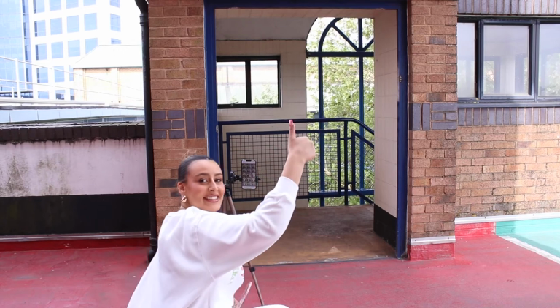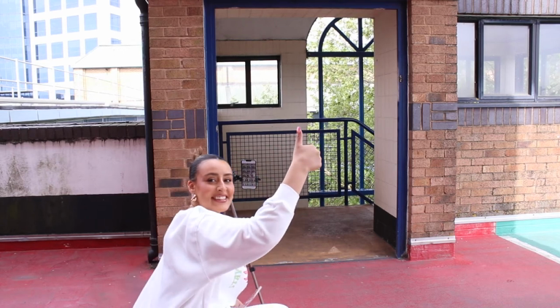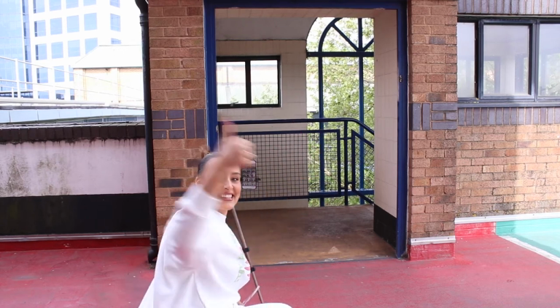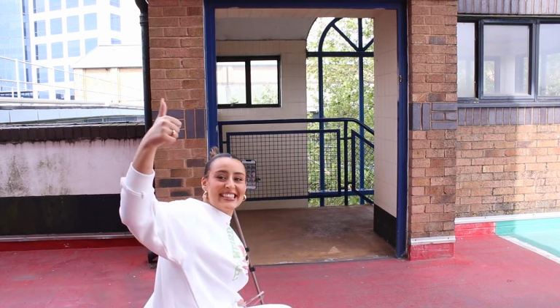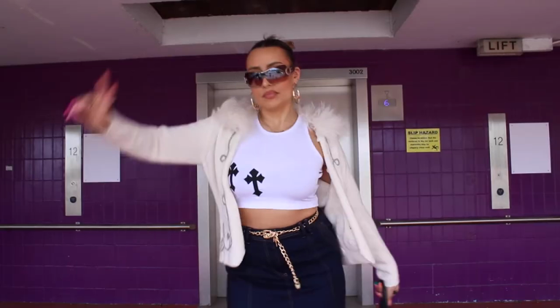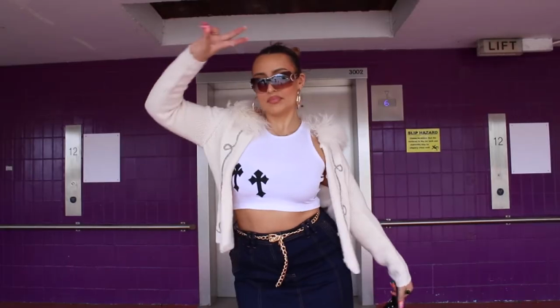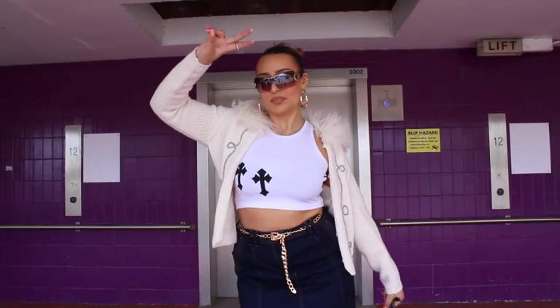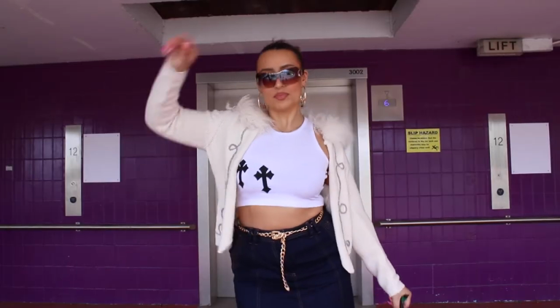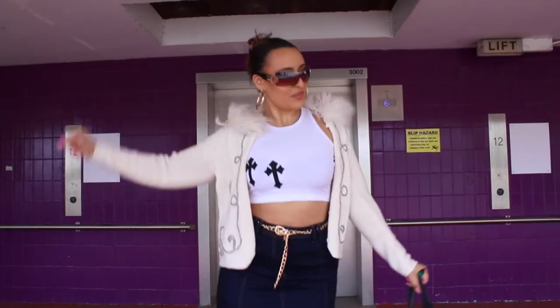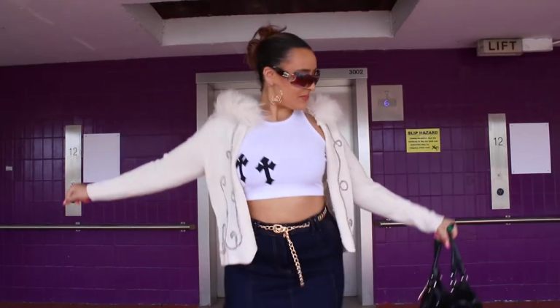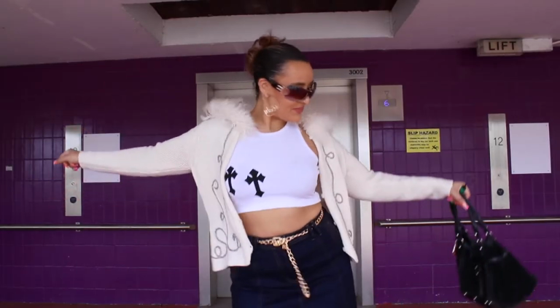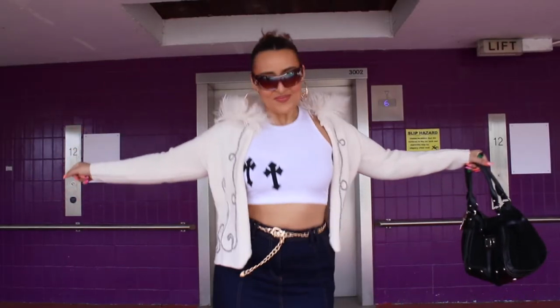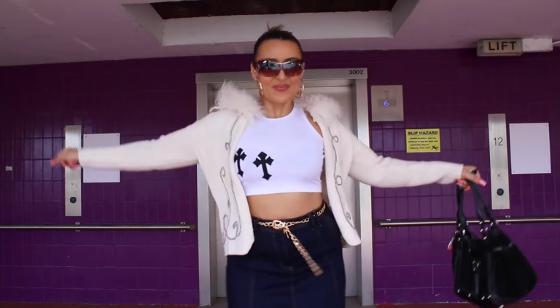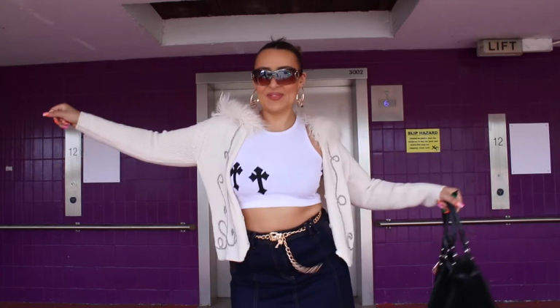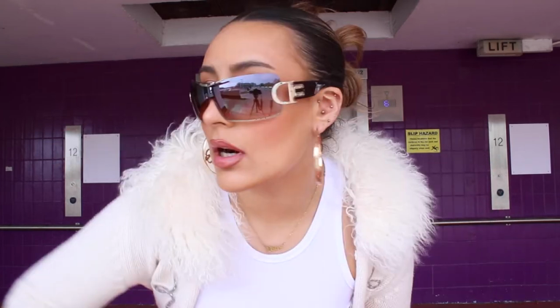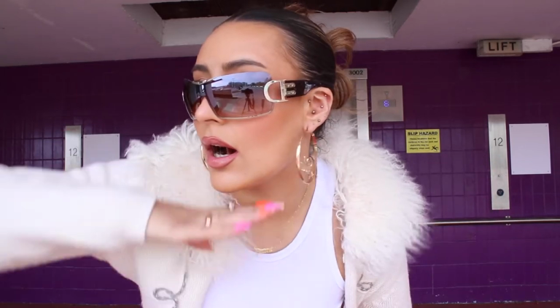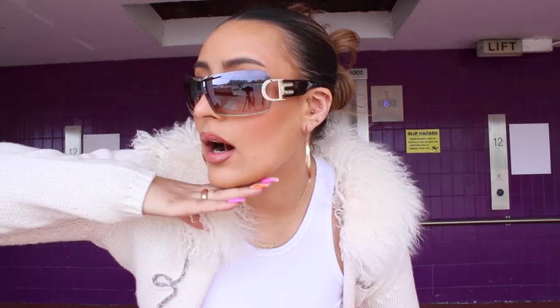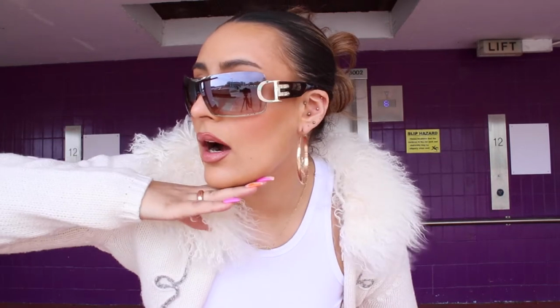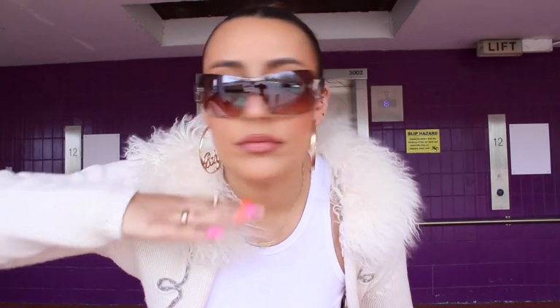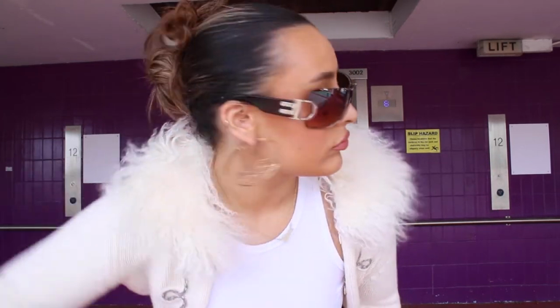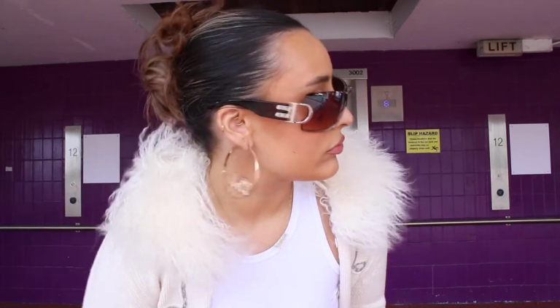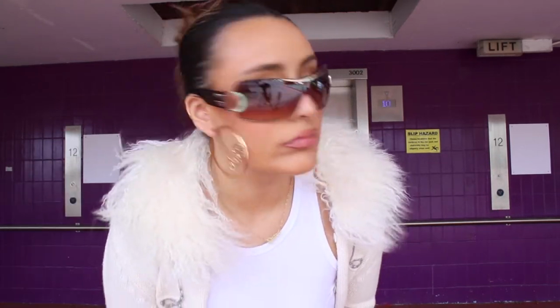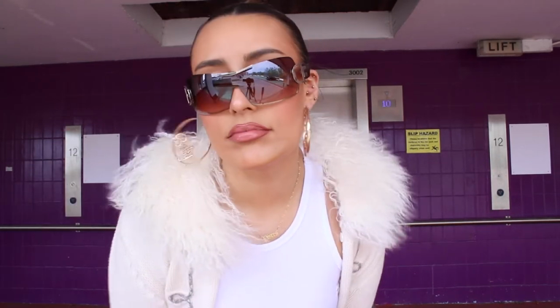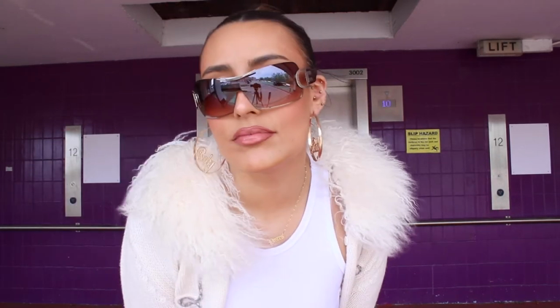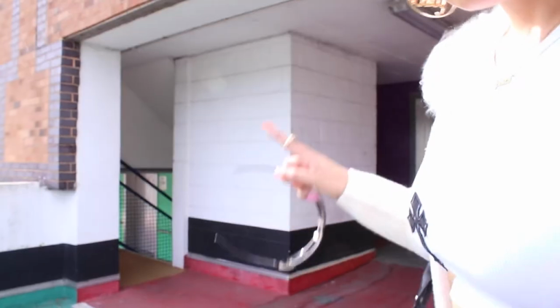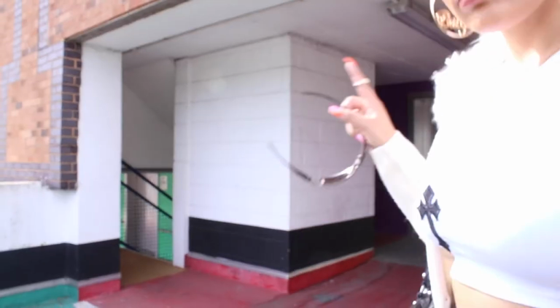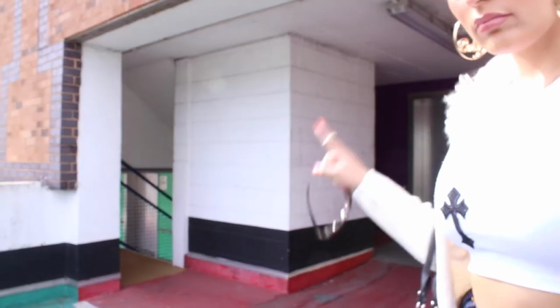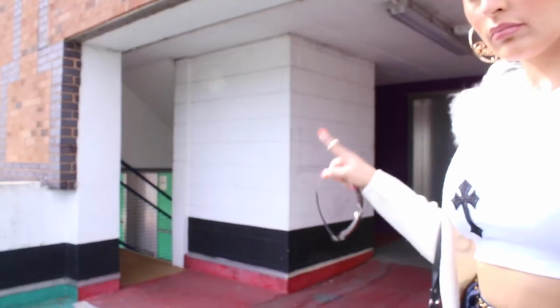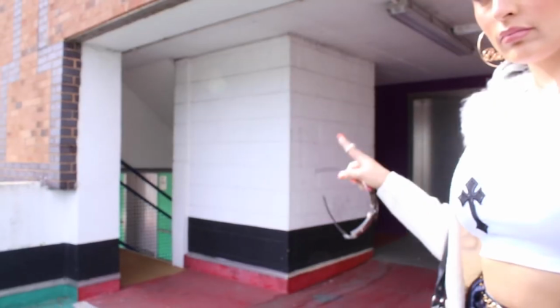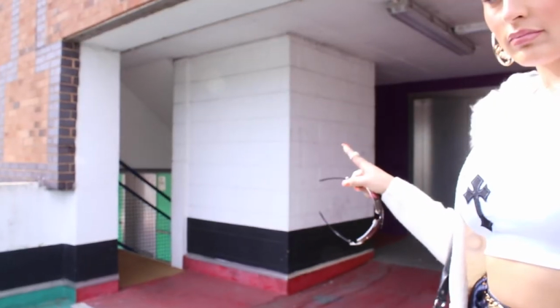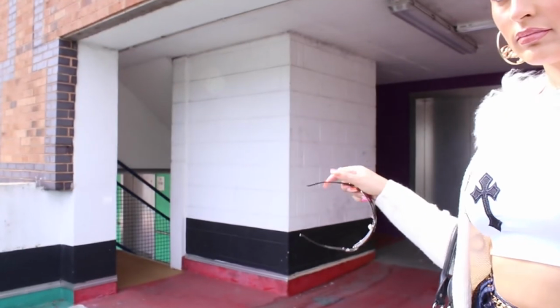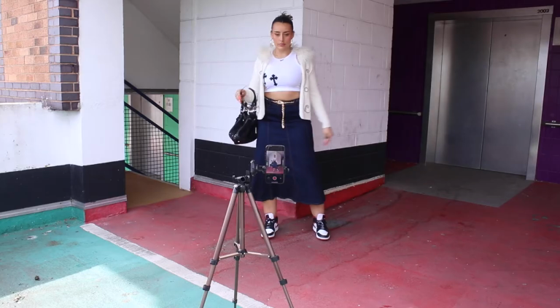The next outfit is this Y2K outfit which I was living for. These glasses are from Giant Vintage and I just absolutely love them.